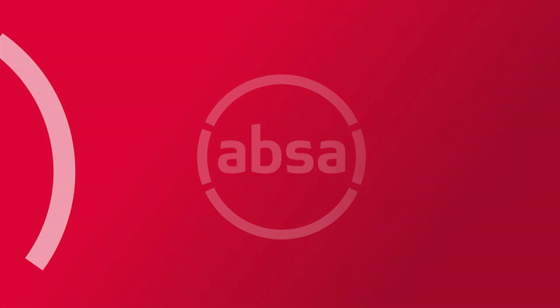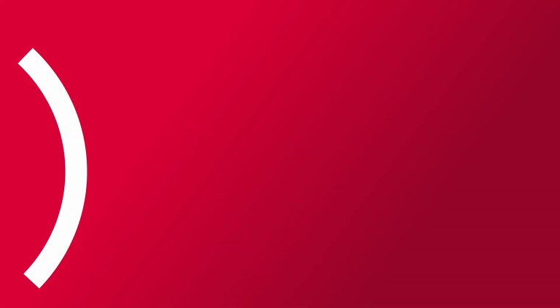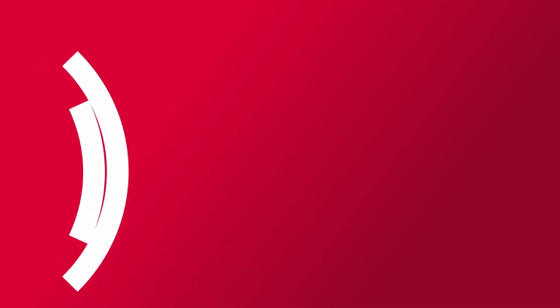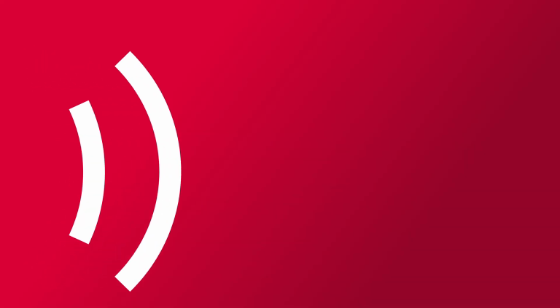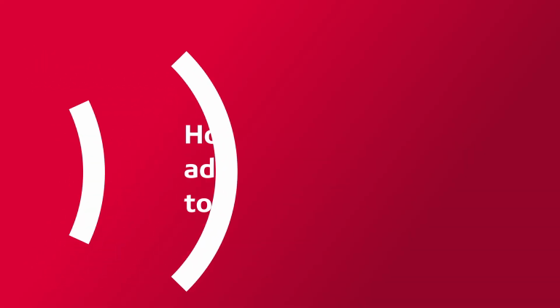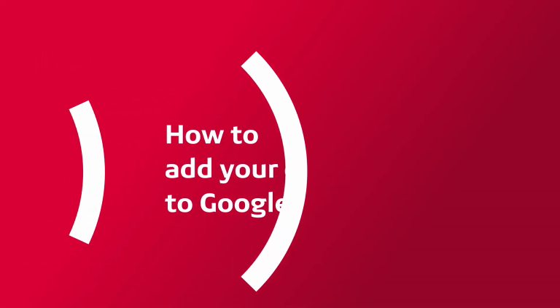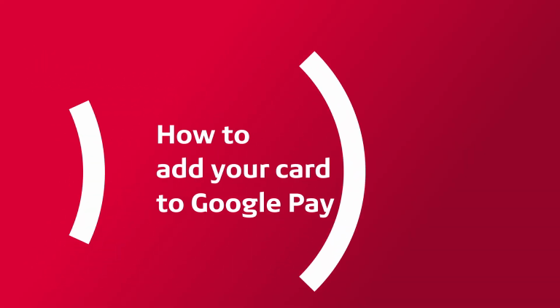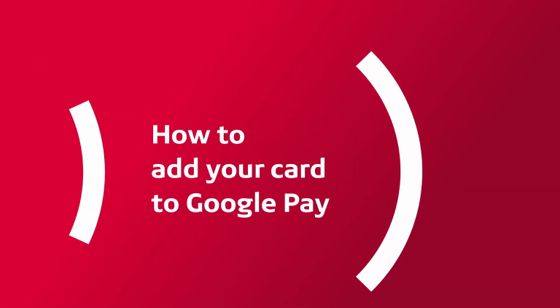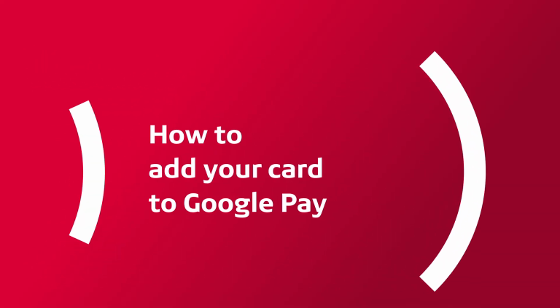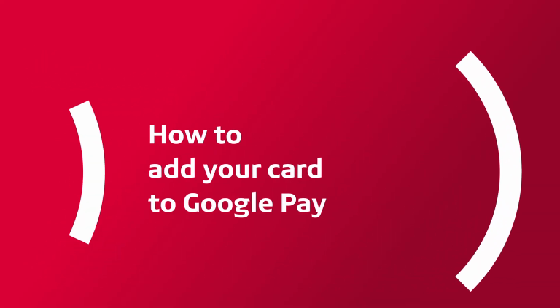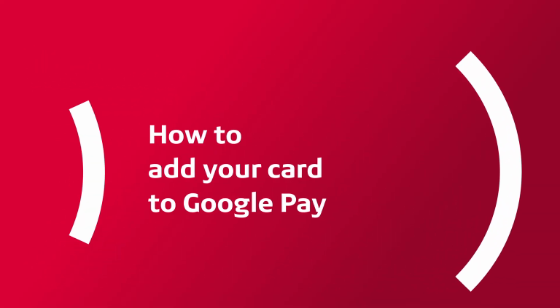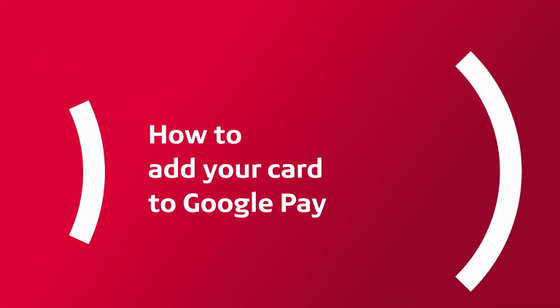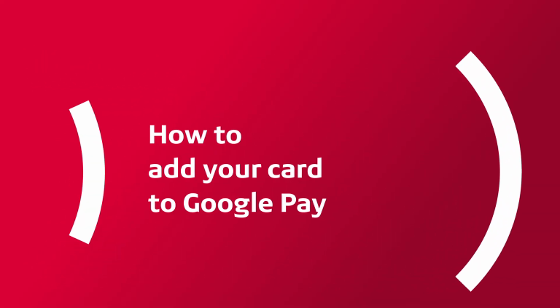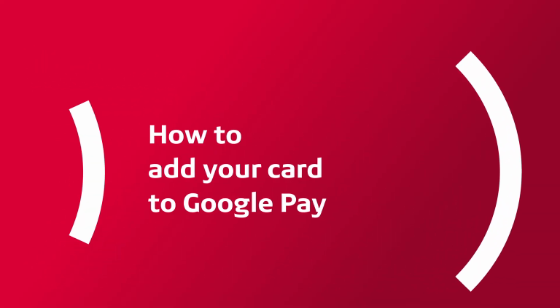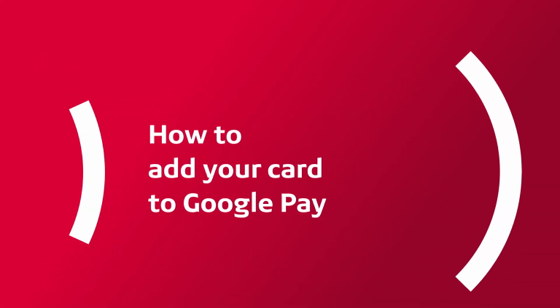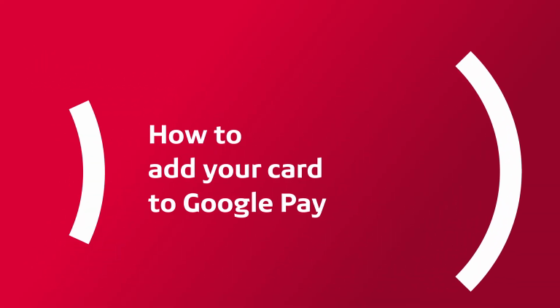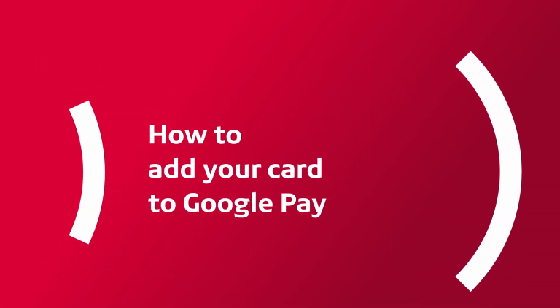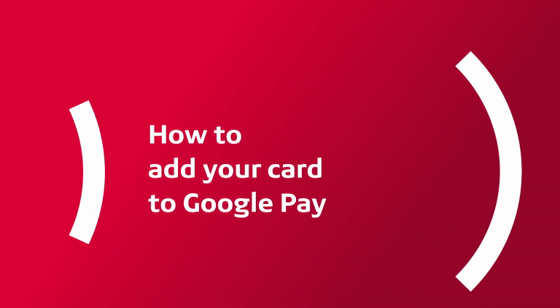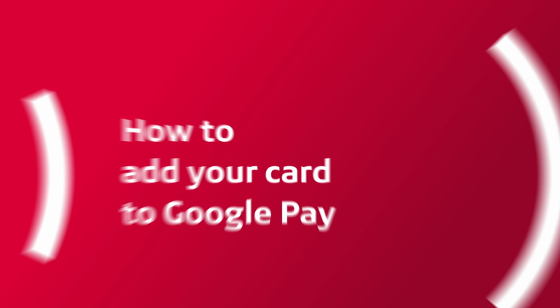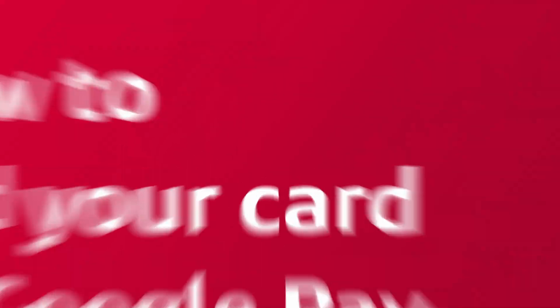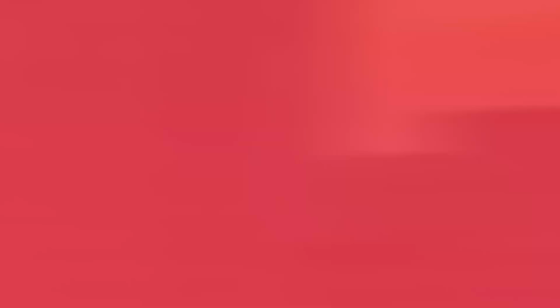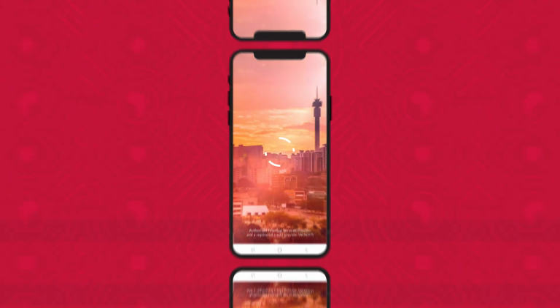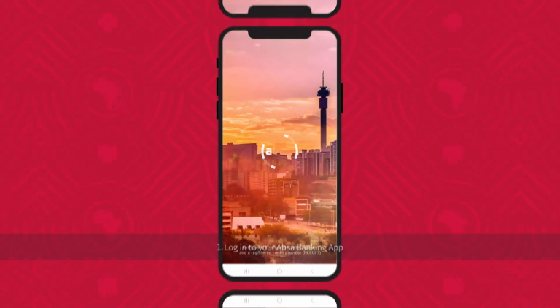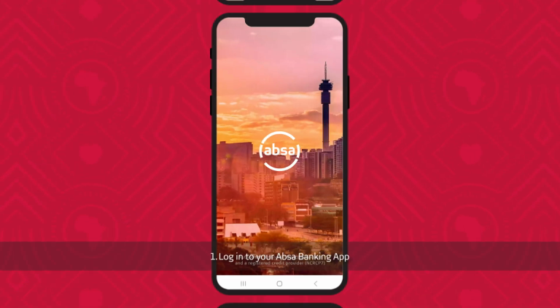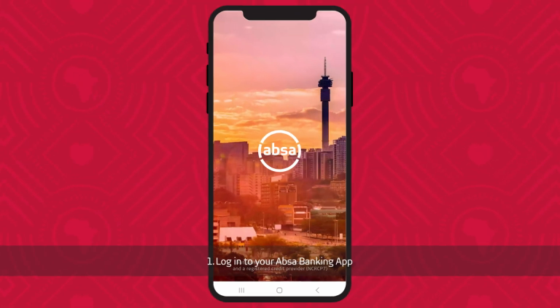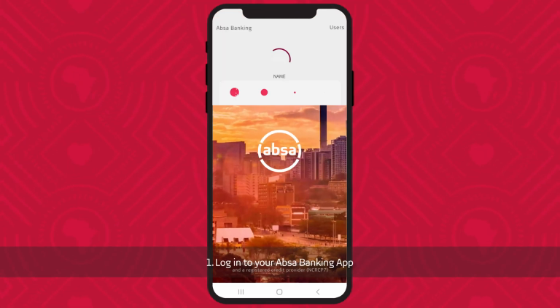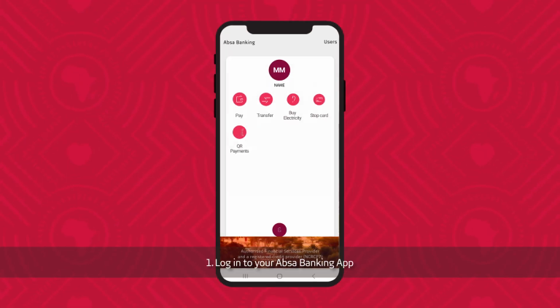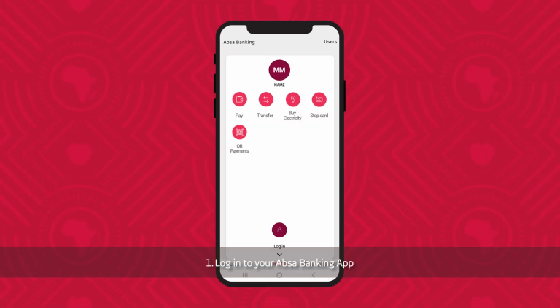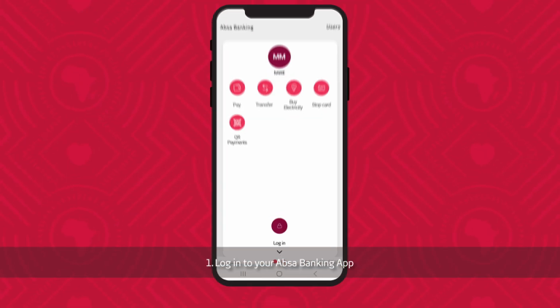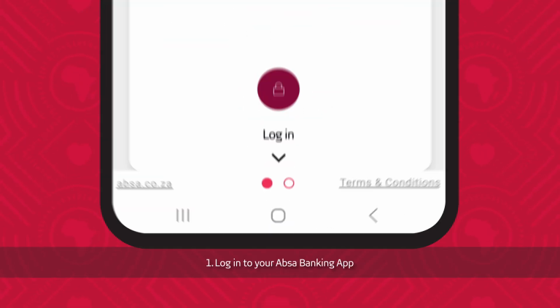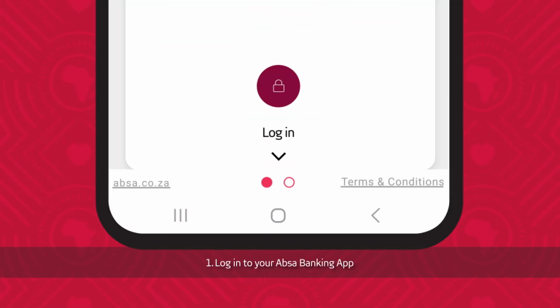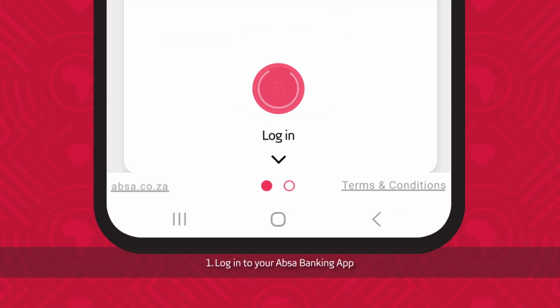How to add your card to Google Pay. Log in to the APSA Banking app.